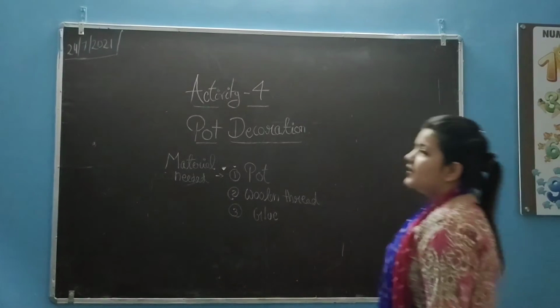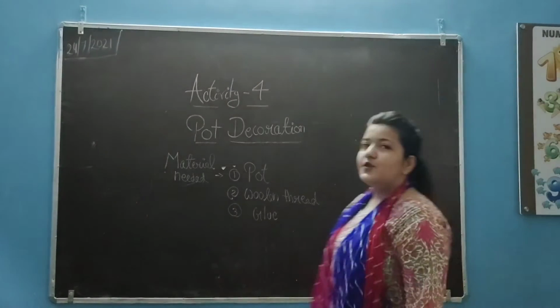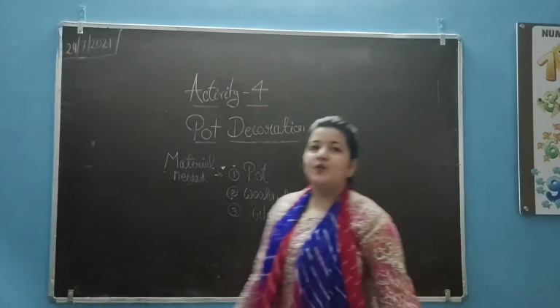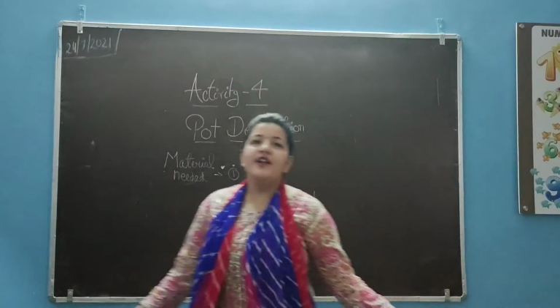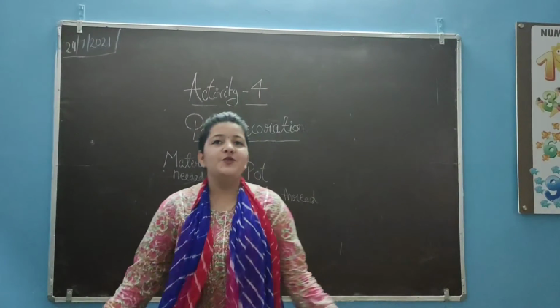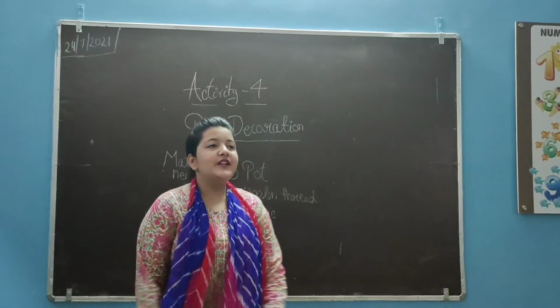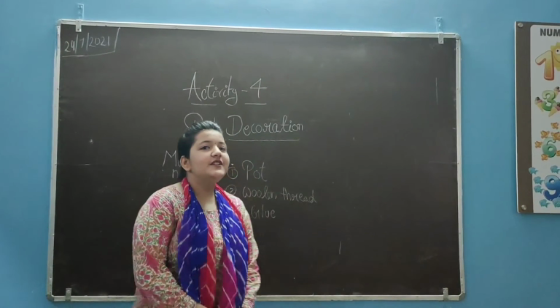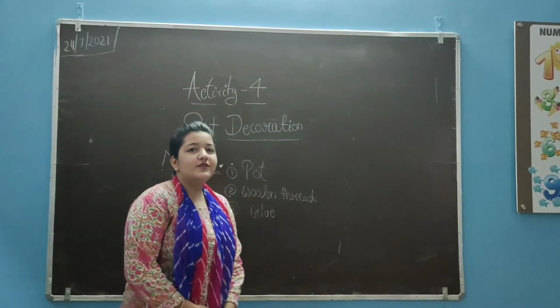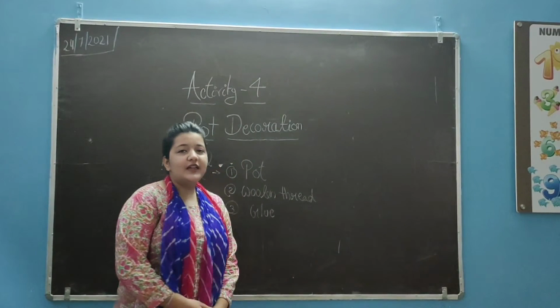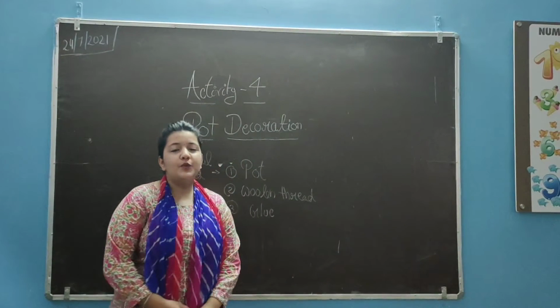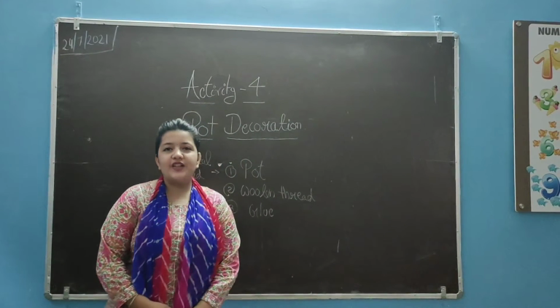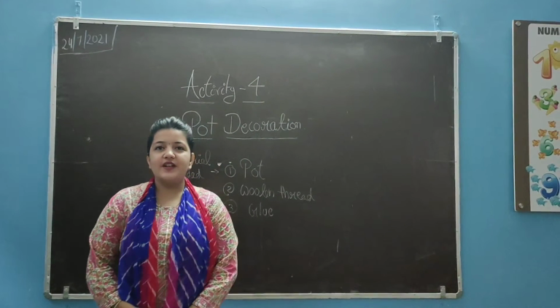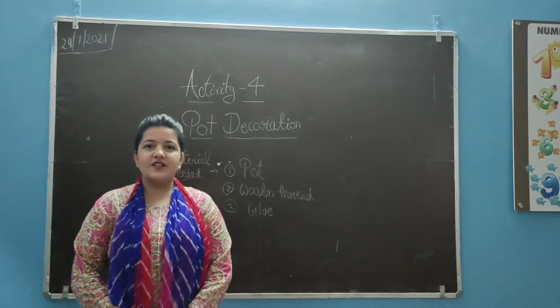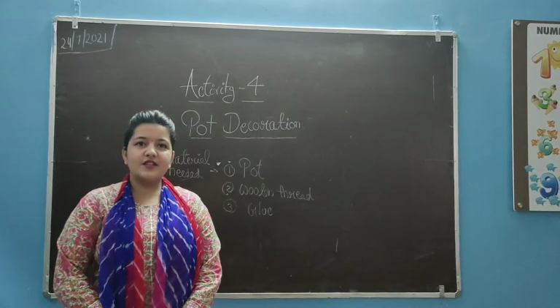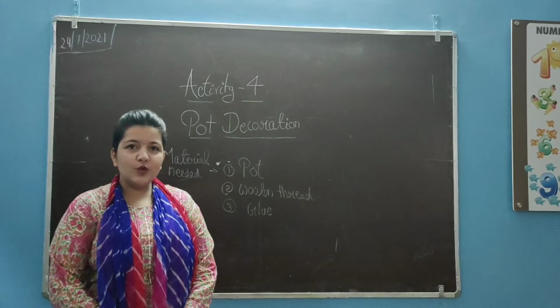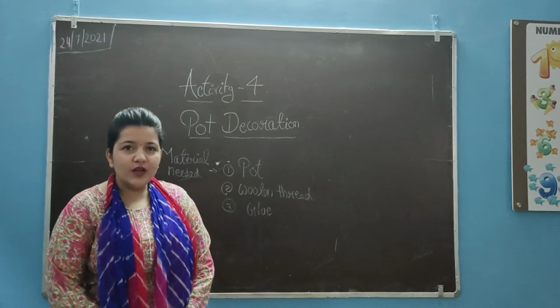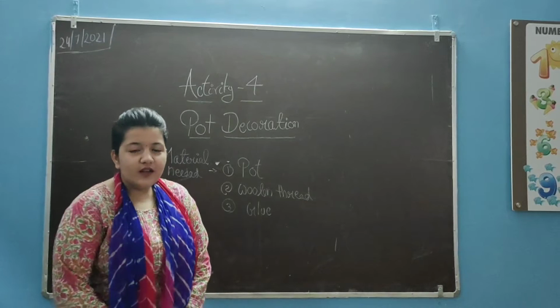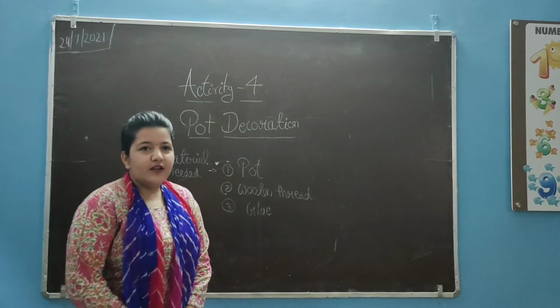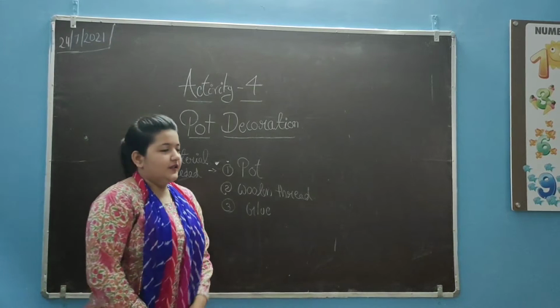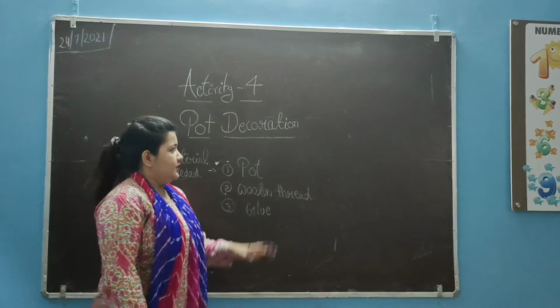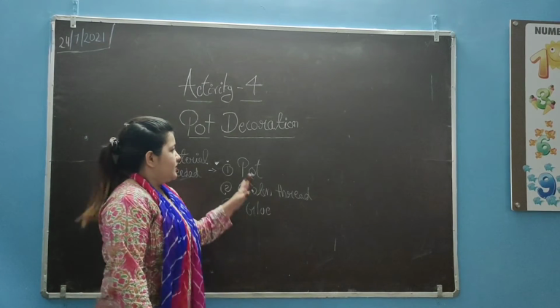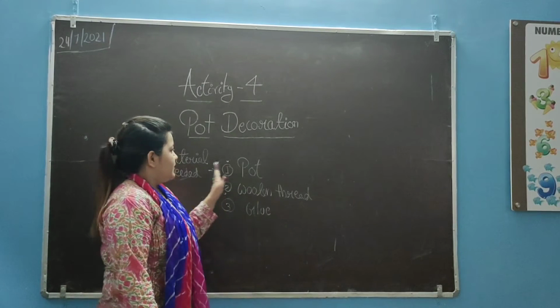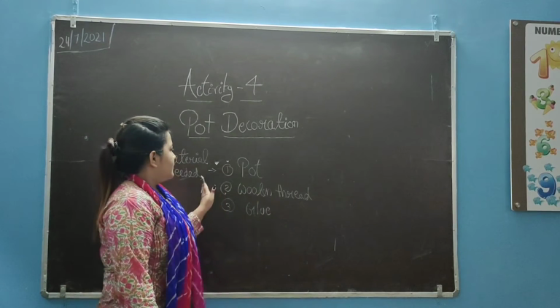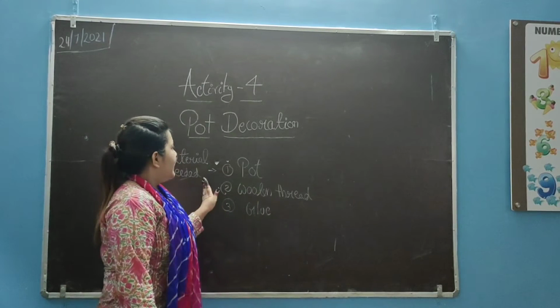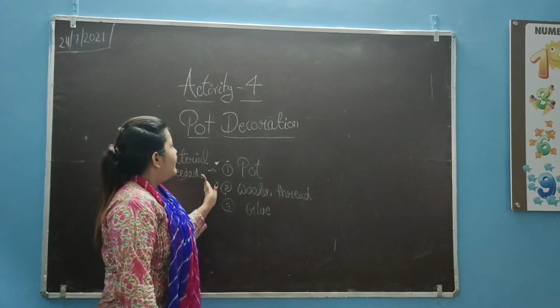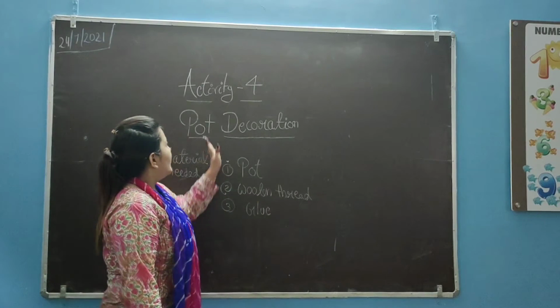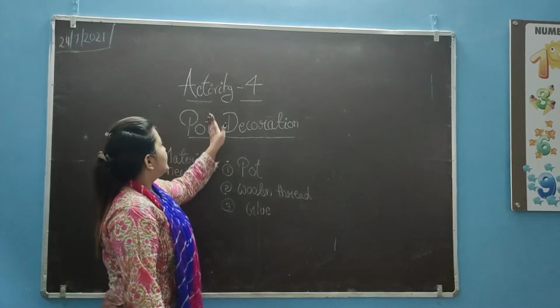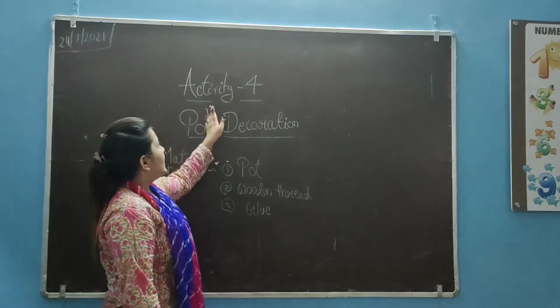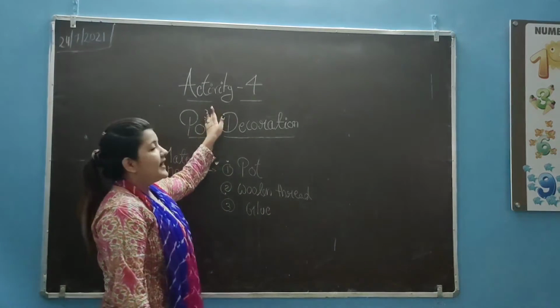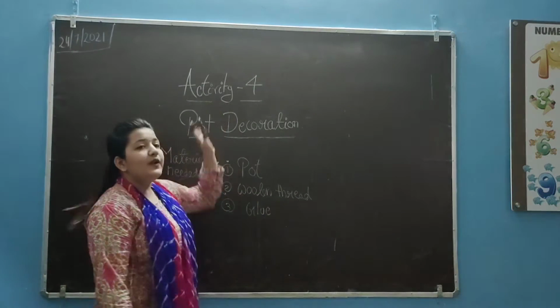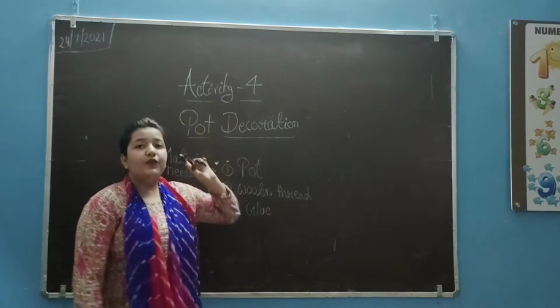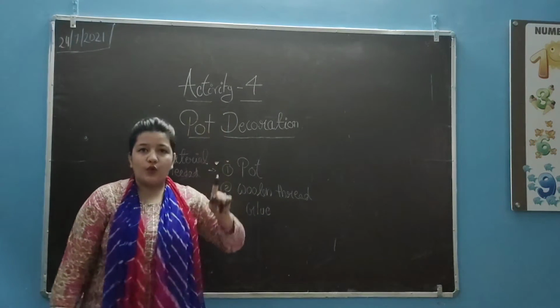Good morning students. Welcome to Karshi International School. Today we are going to Activity 4.